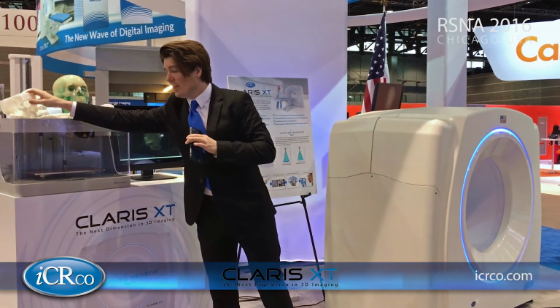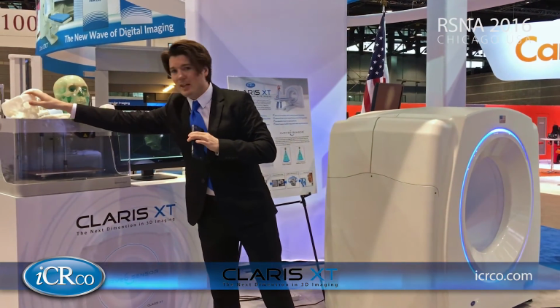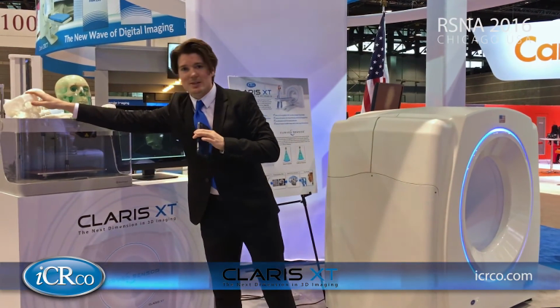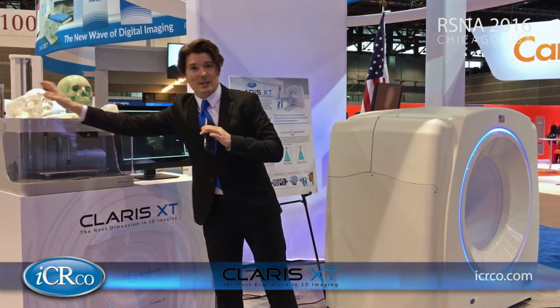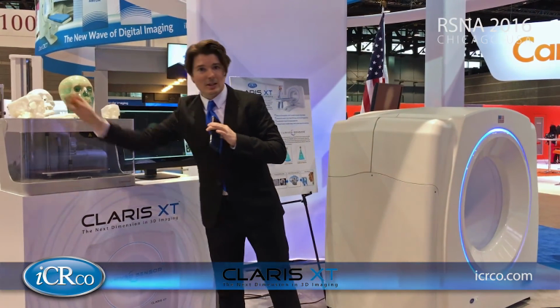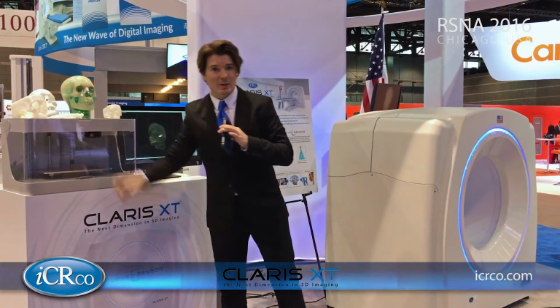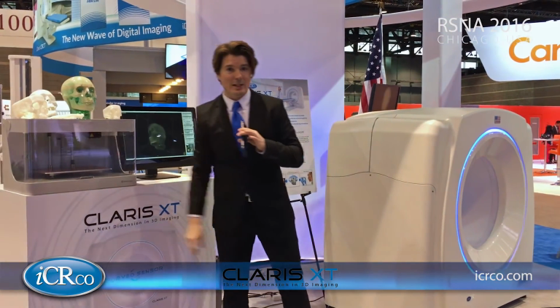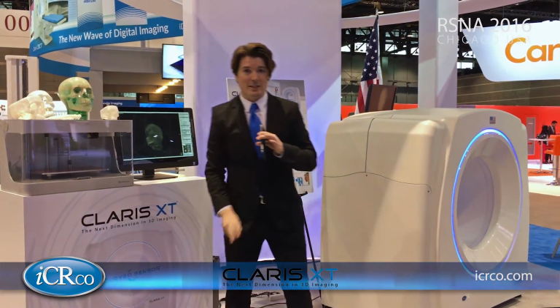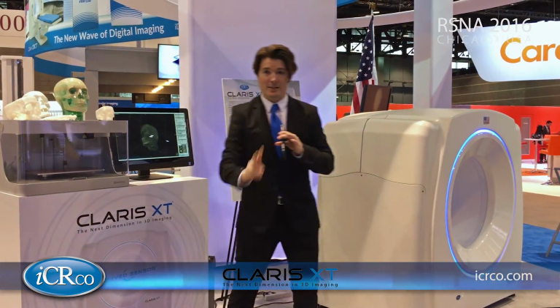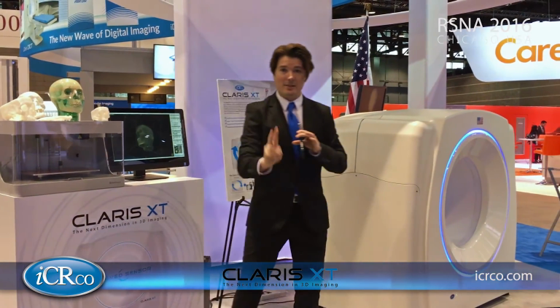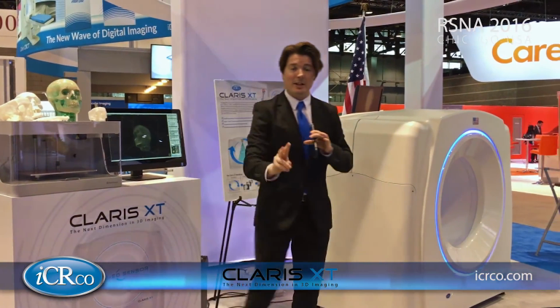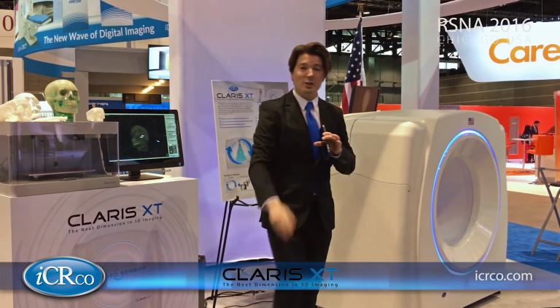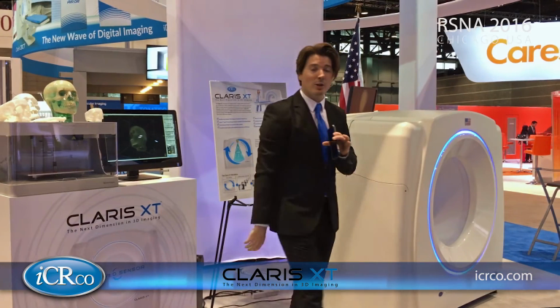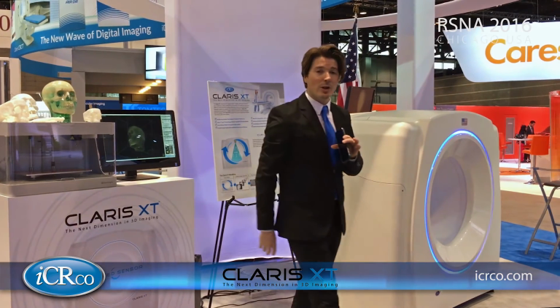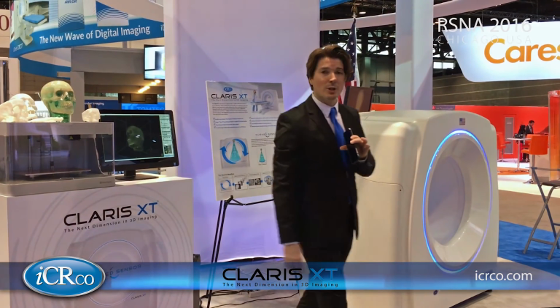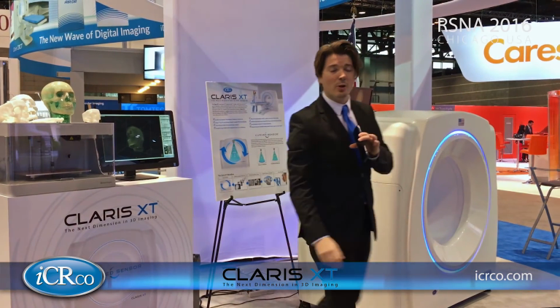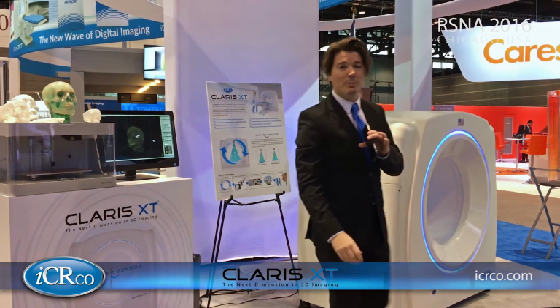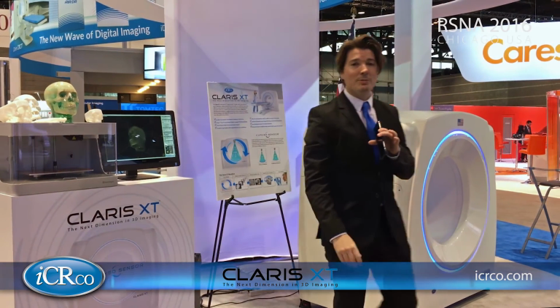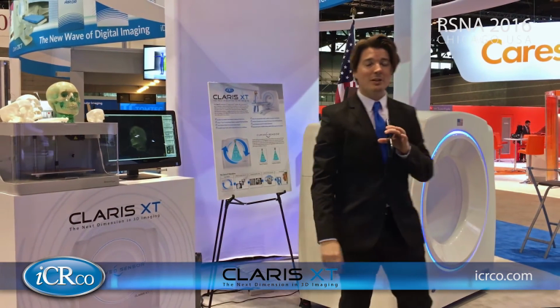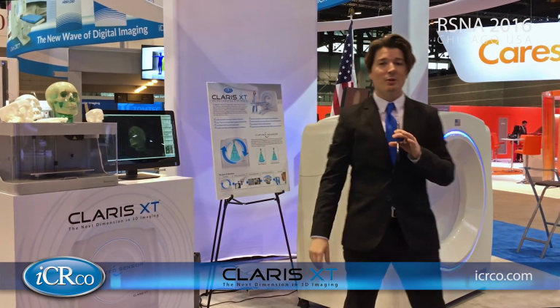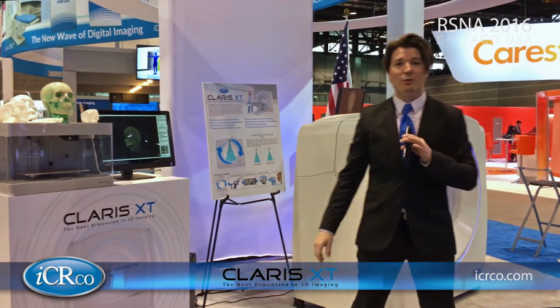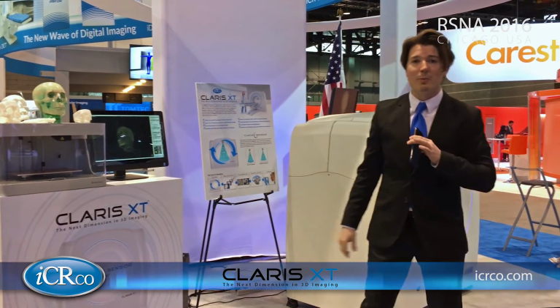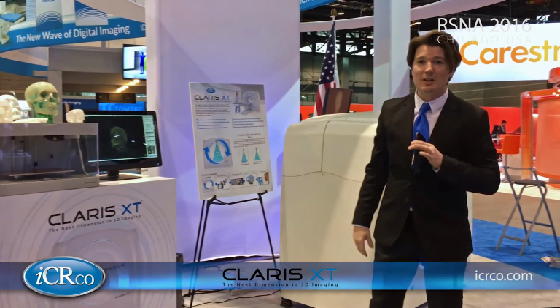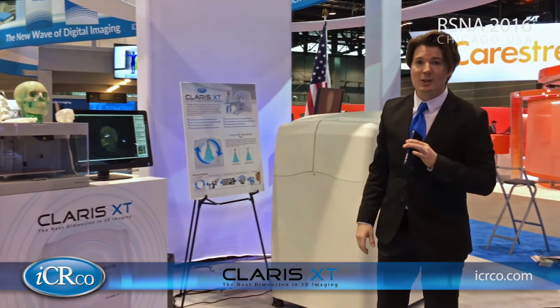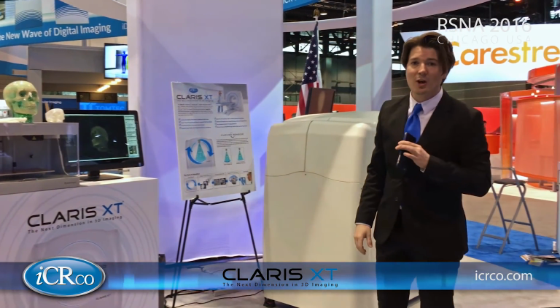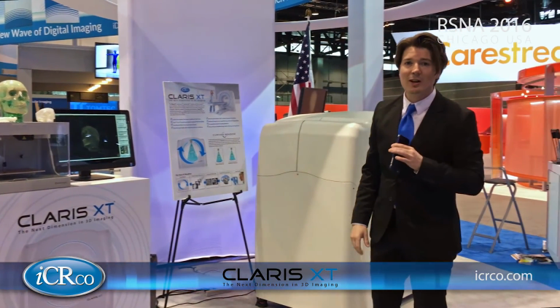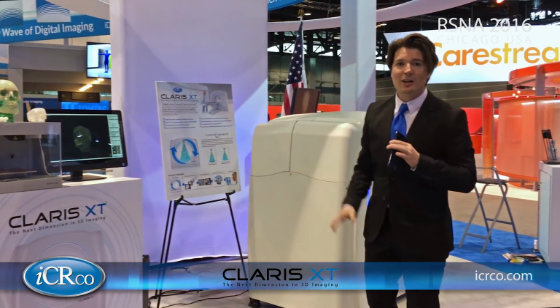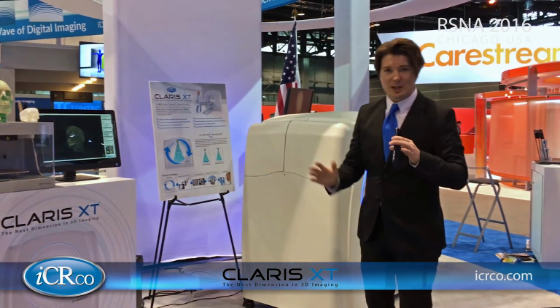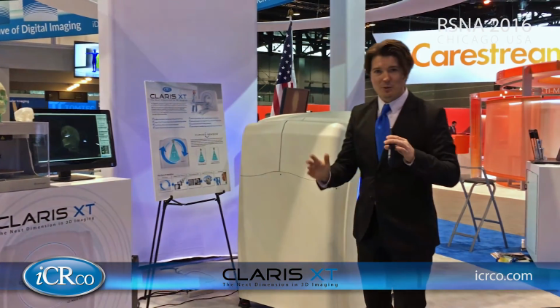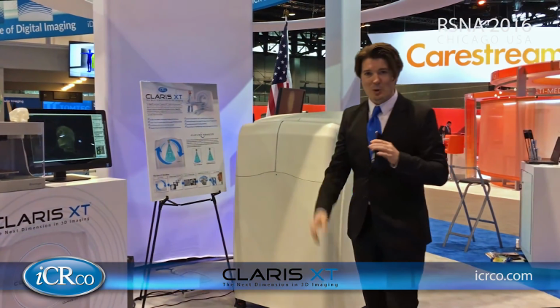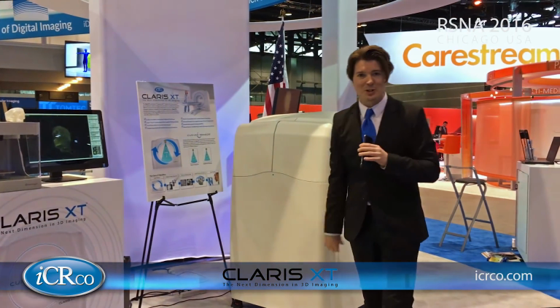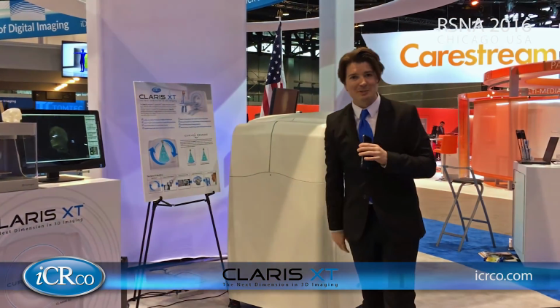Again, this is the Claris XT — the second generation cone beam technology from ICR. Thanks for watching.